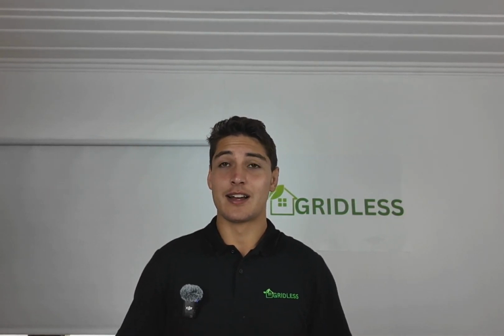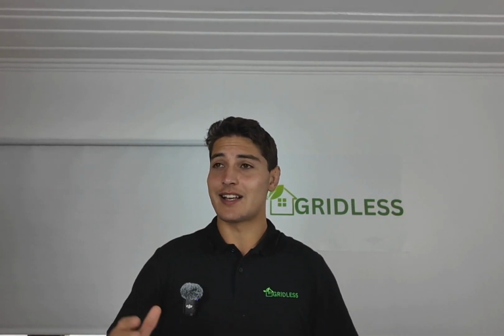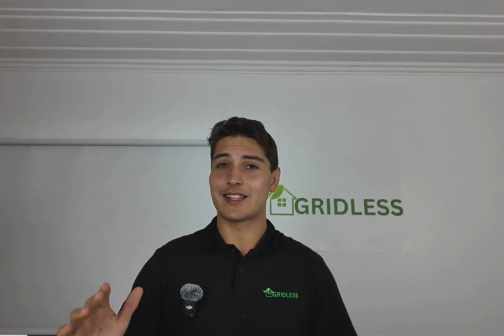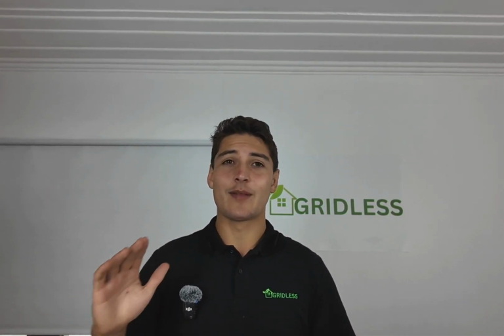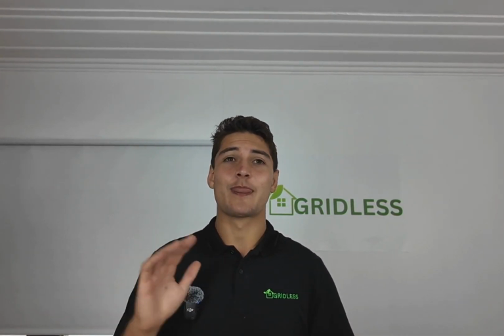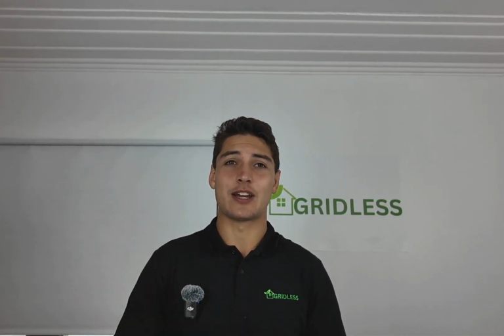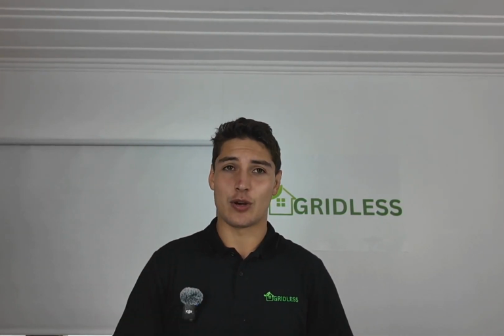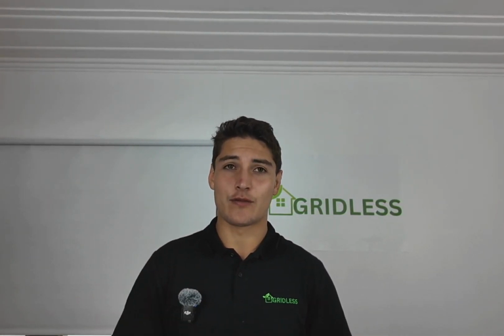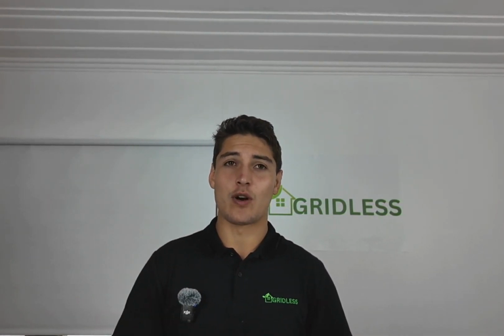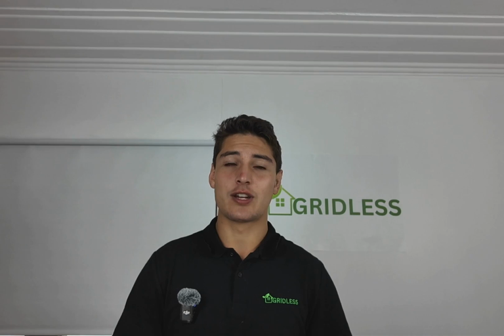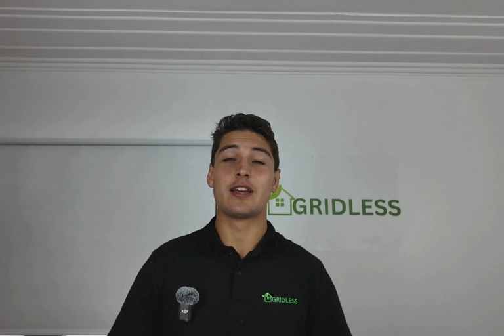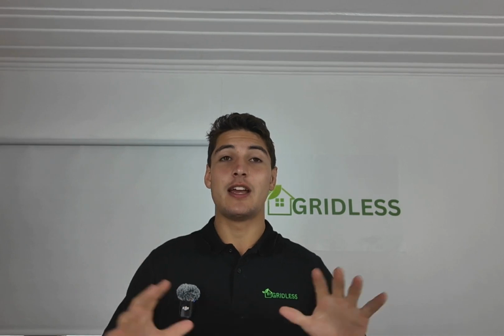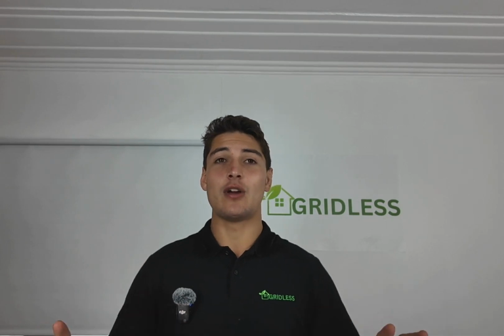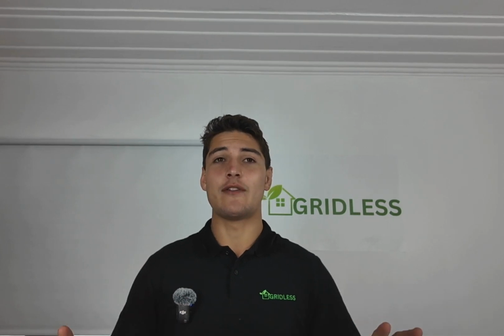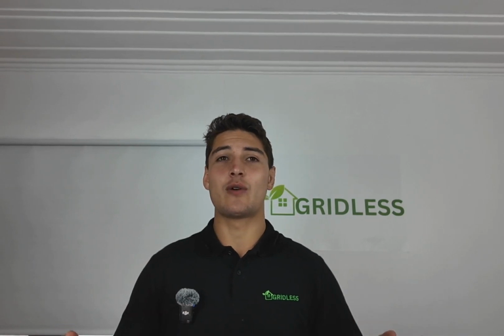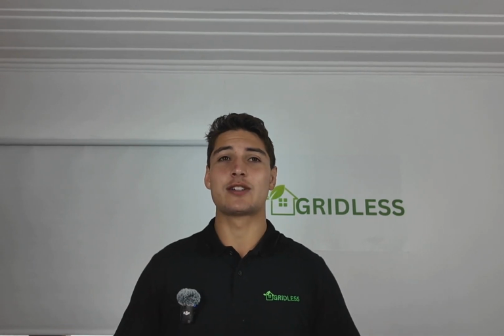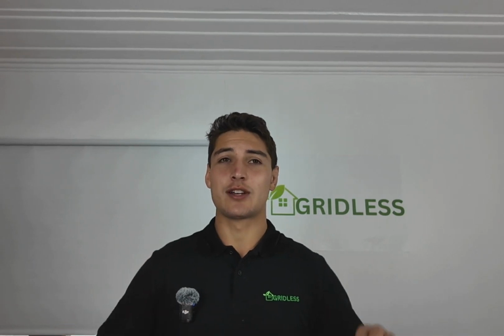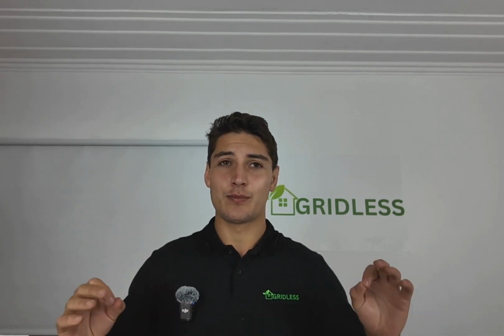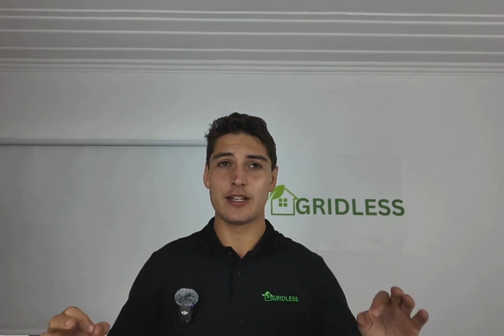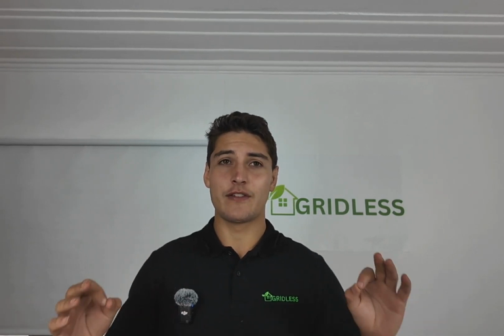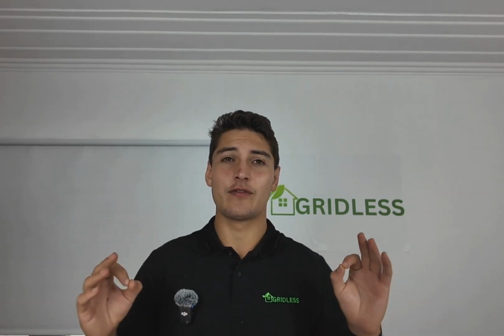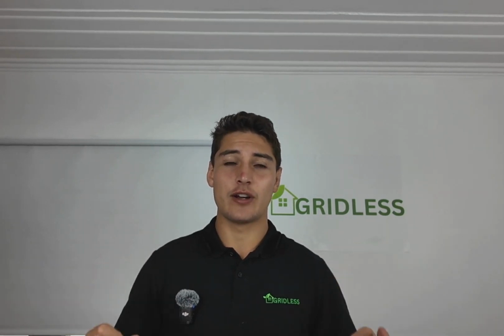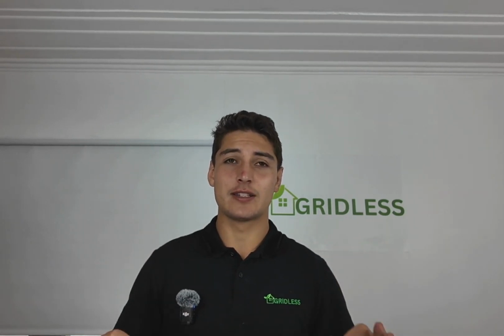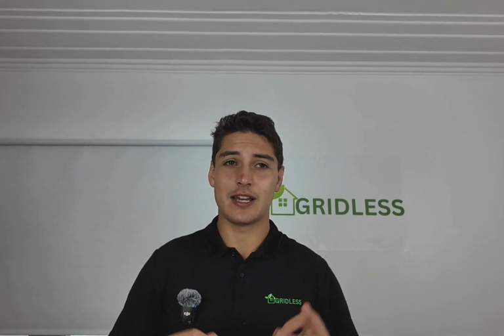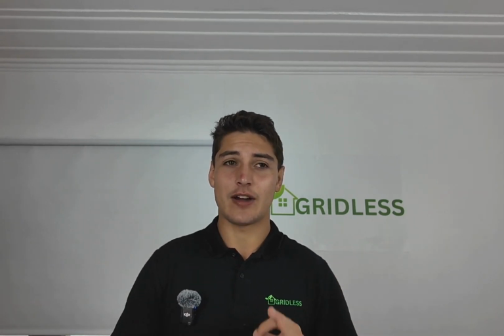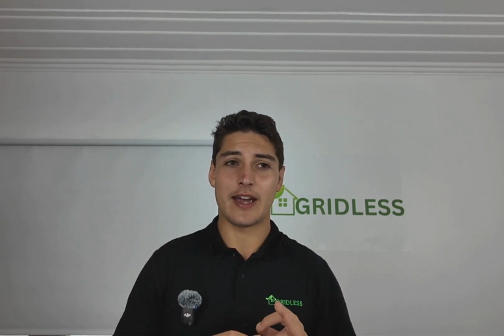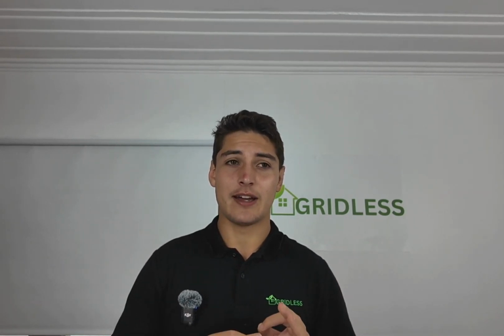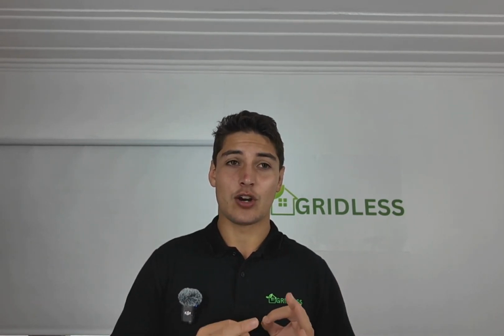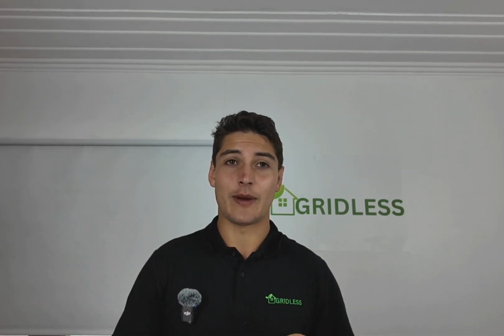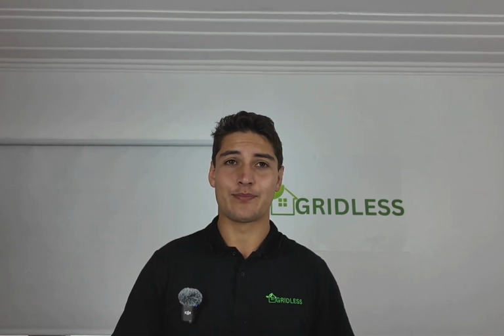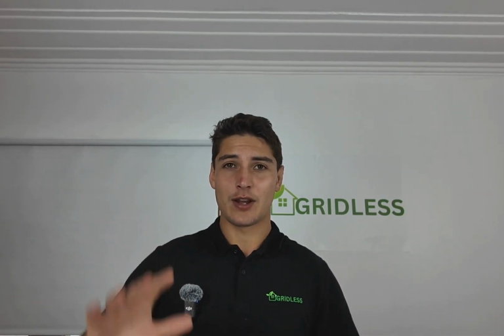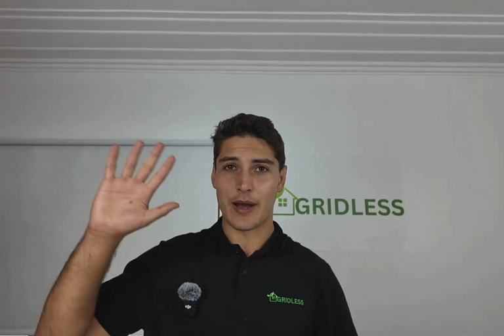That's it — thank you so much for watching. If you have any questions, please feel free to leave a comment. Bye.